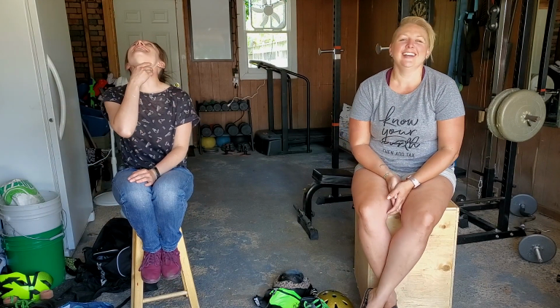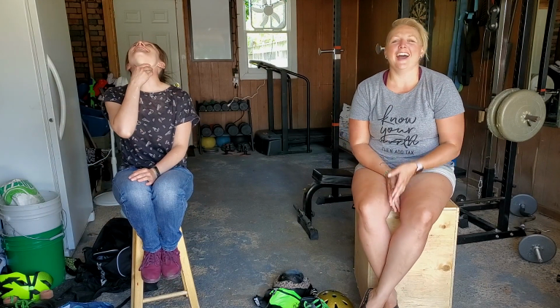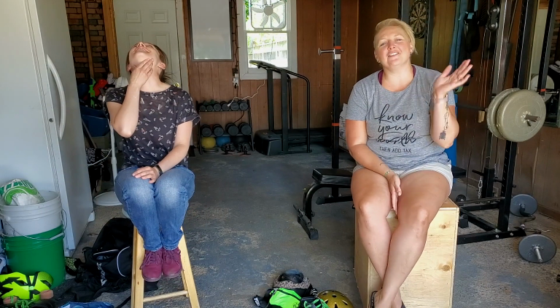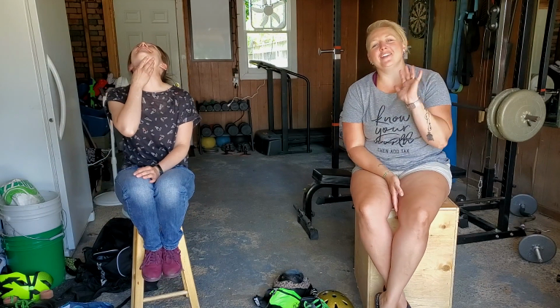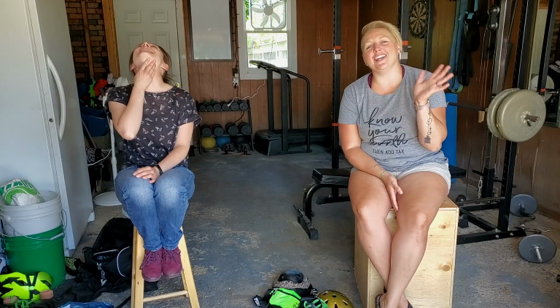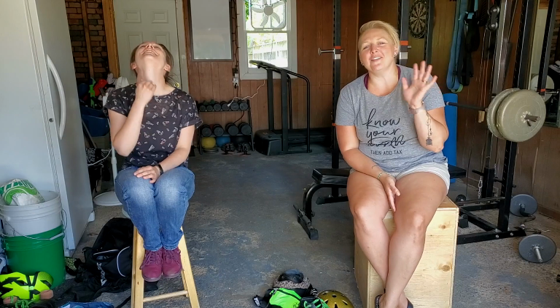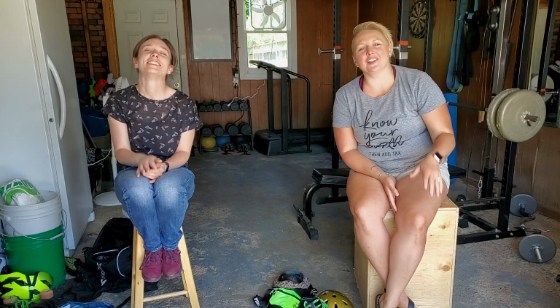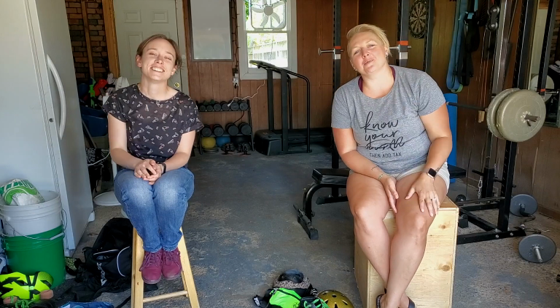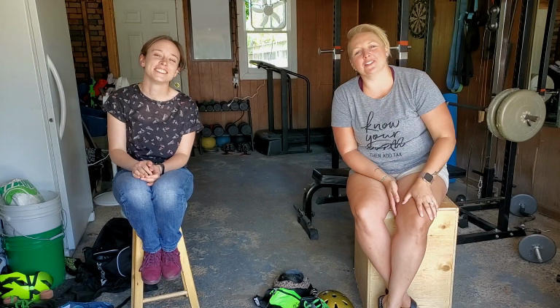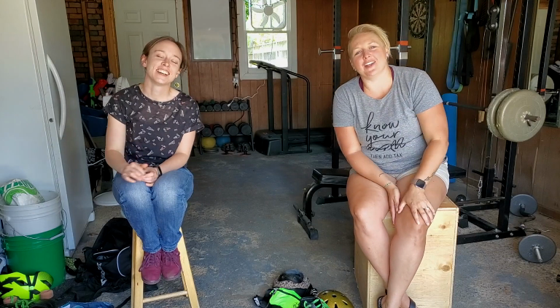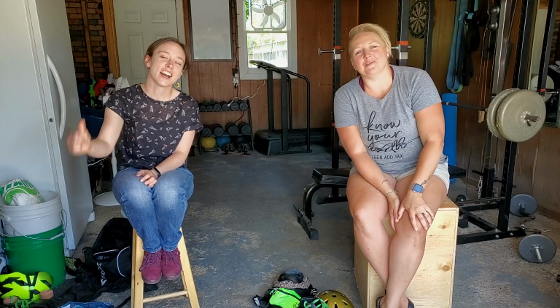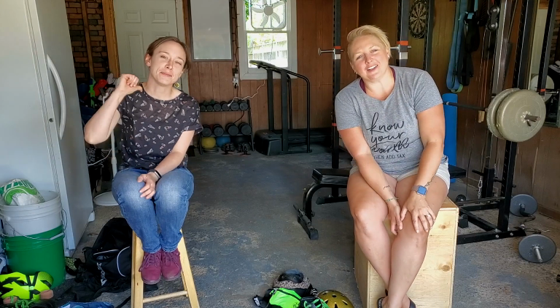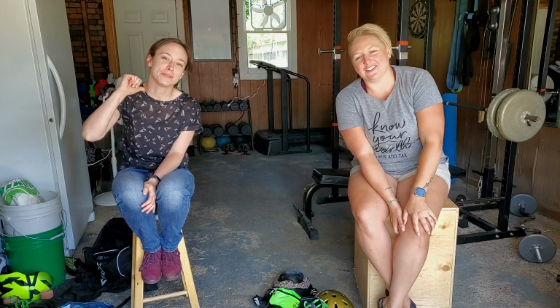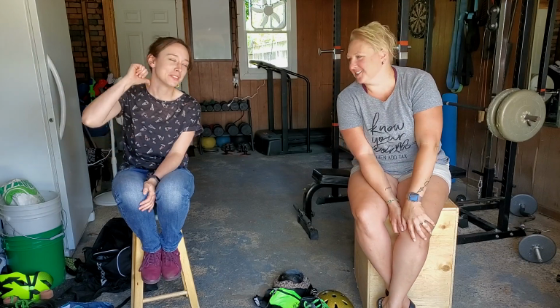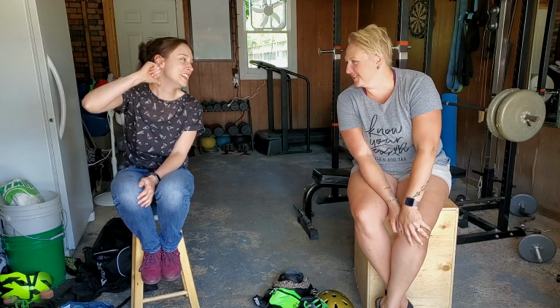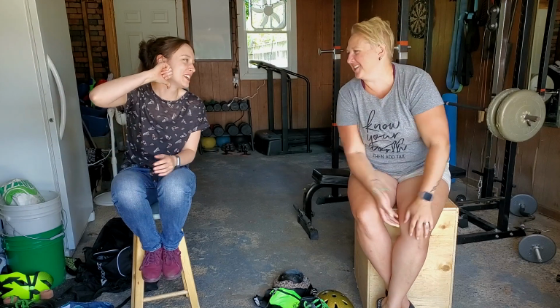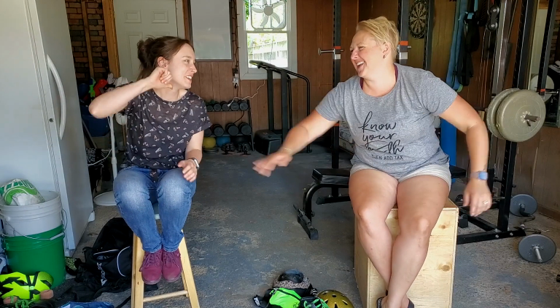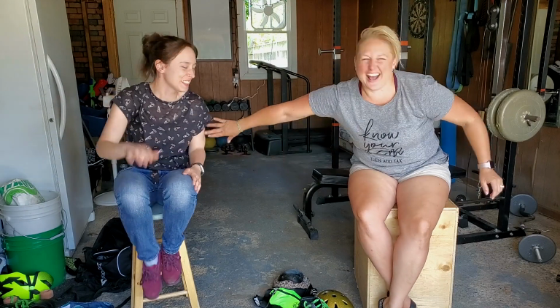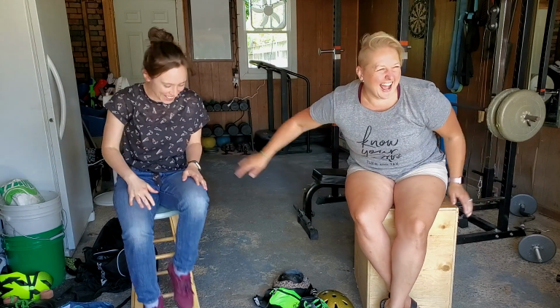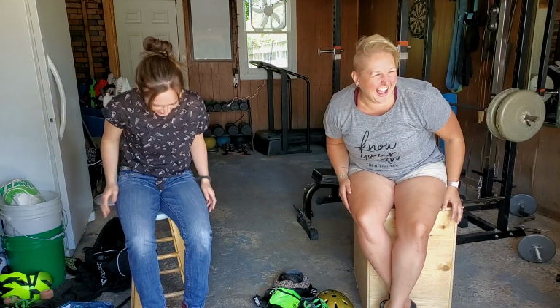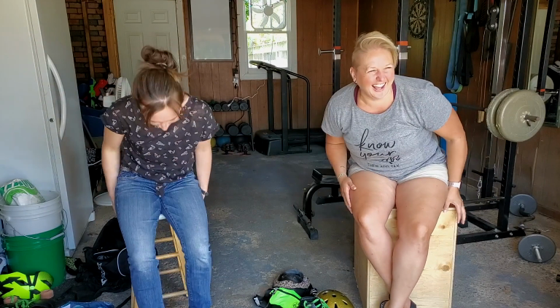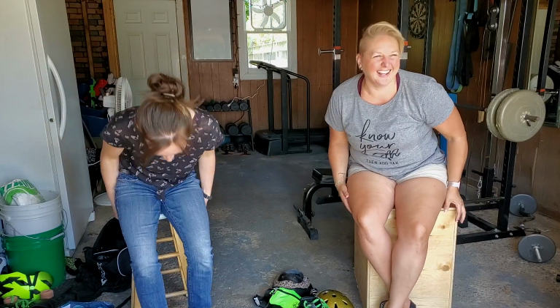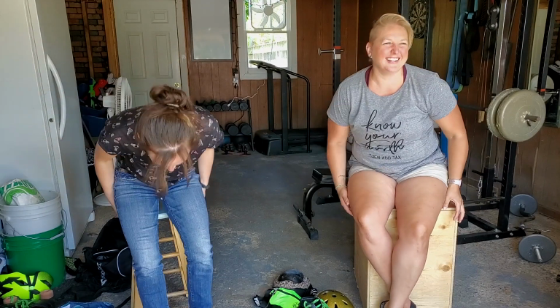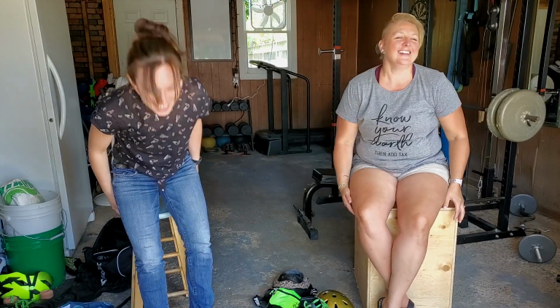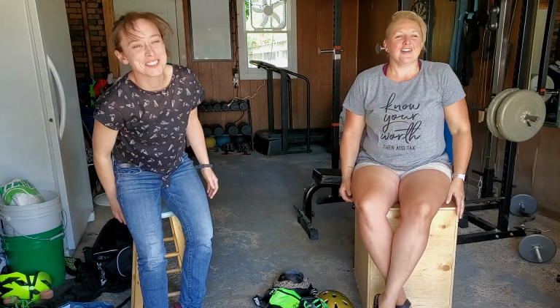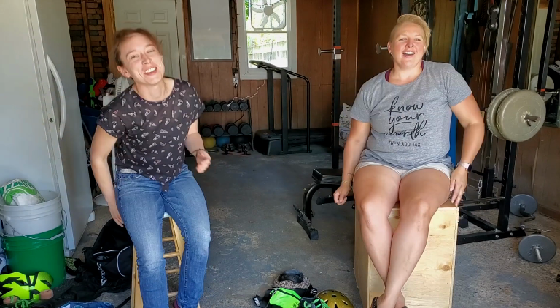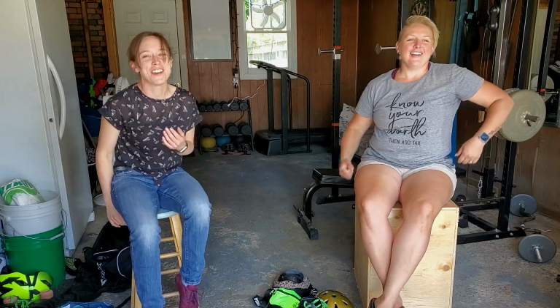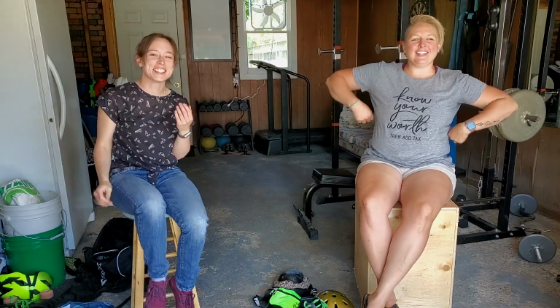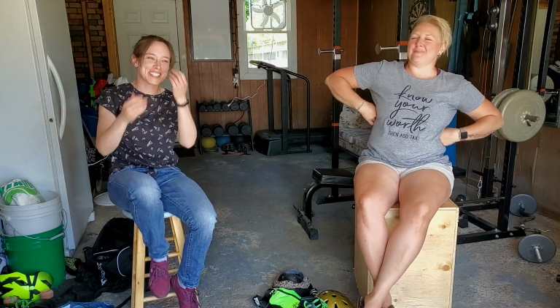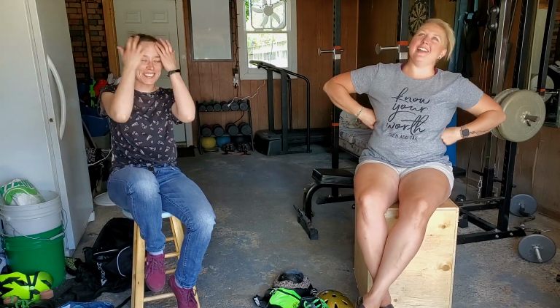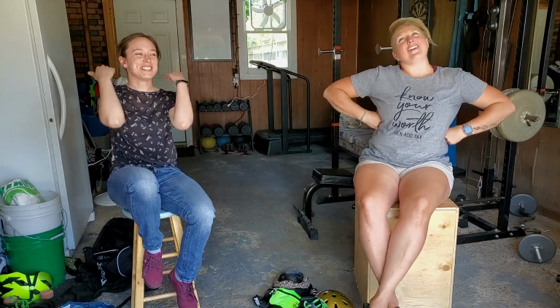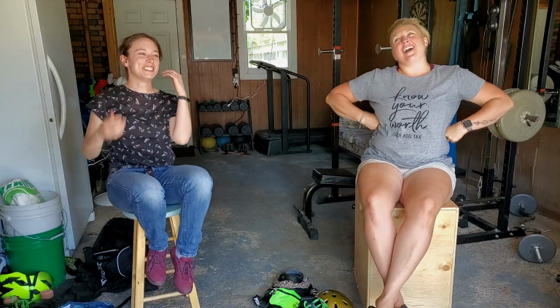Hi everybody, I'm Eleanor Roosevelt. Welcome to Invention. It's been a while!